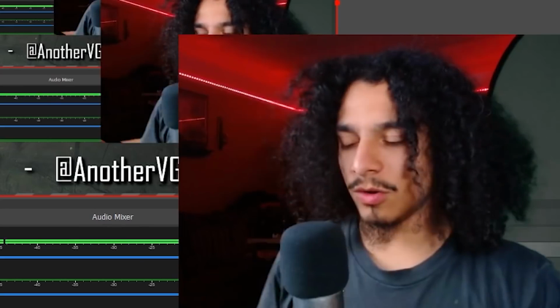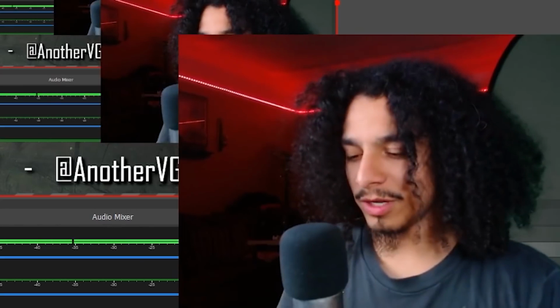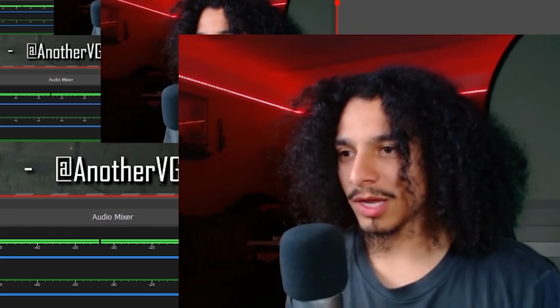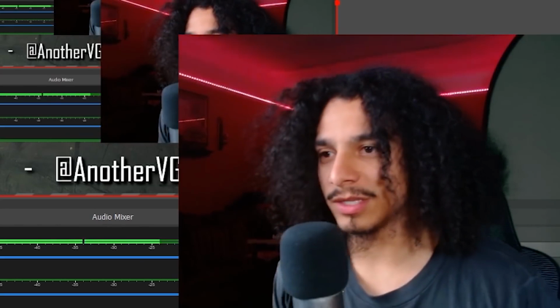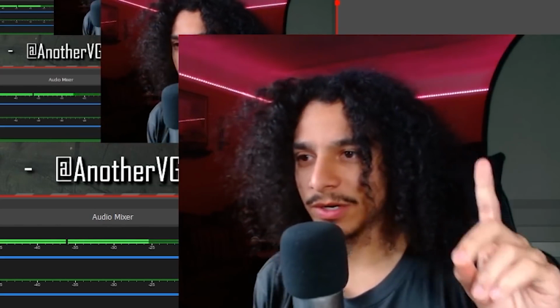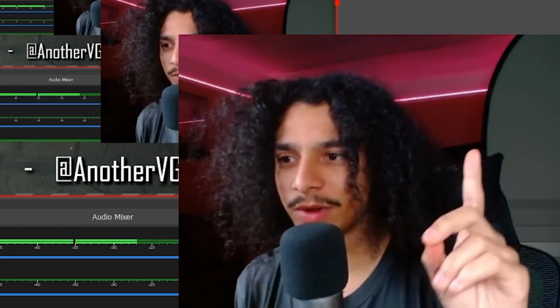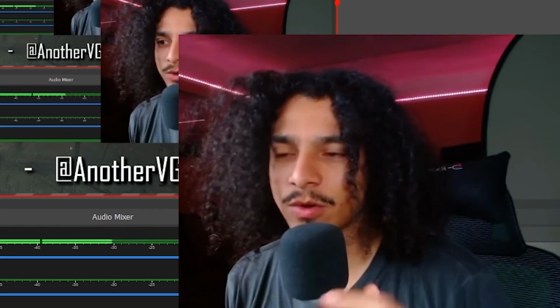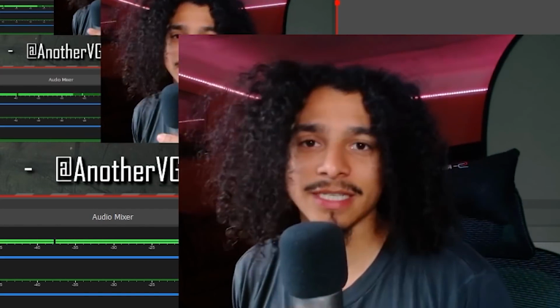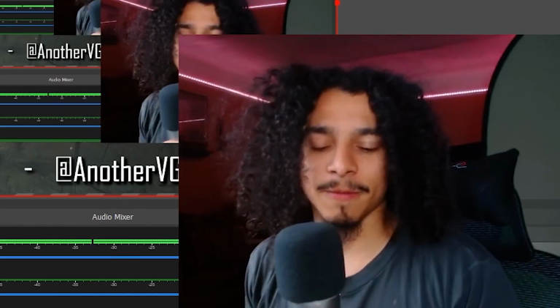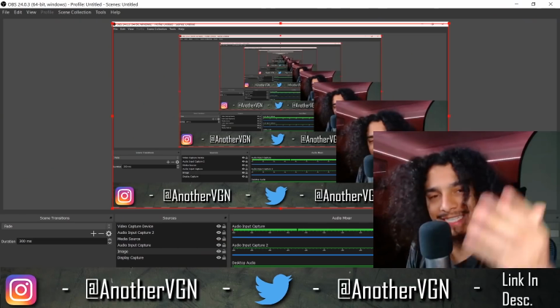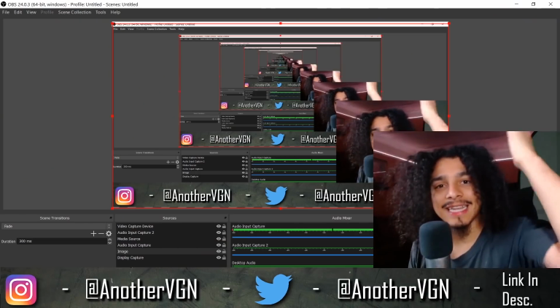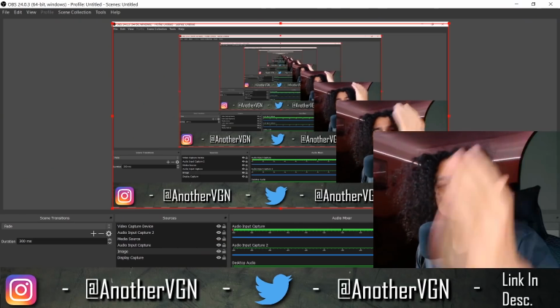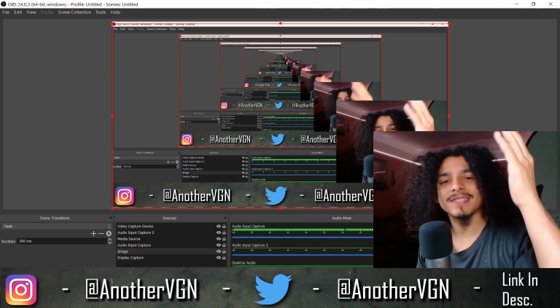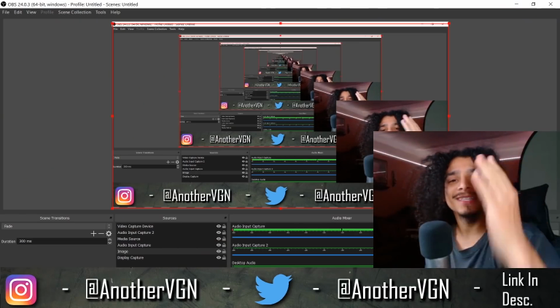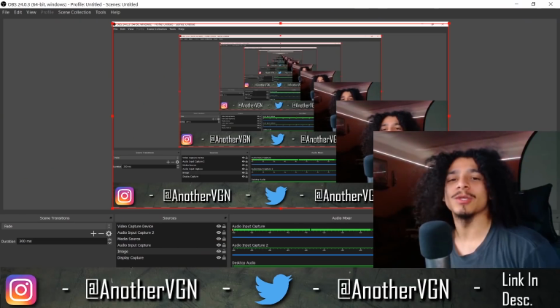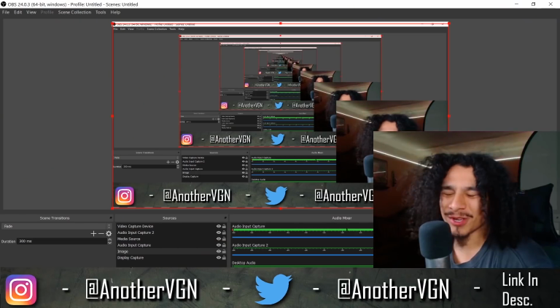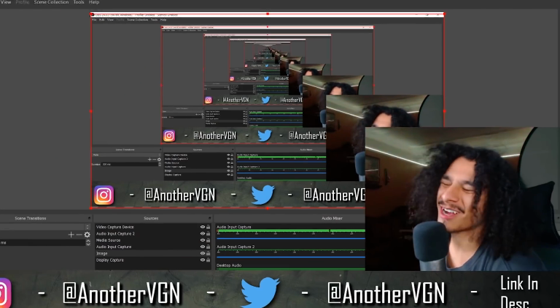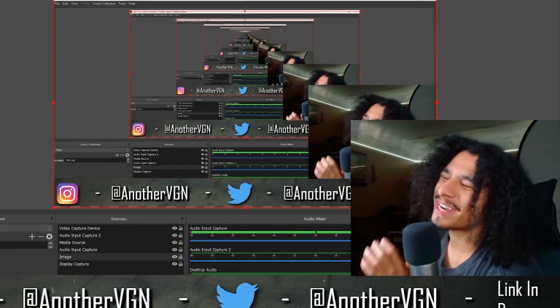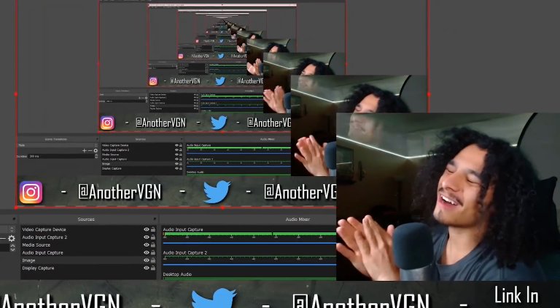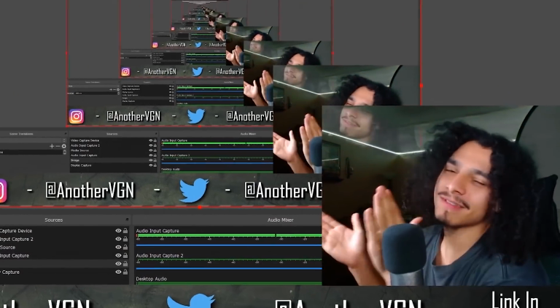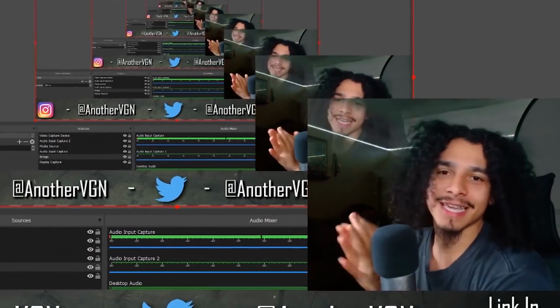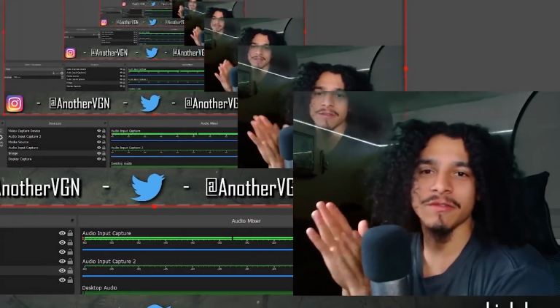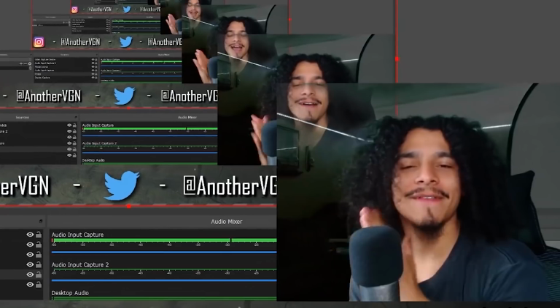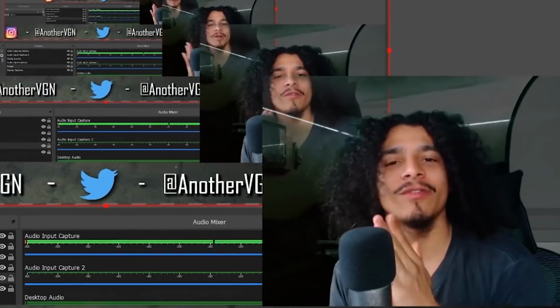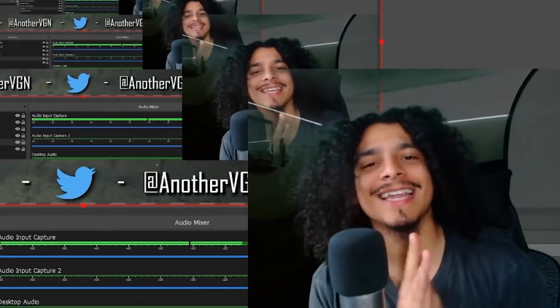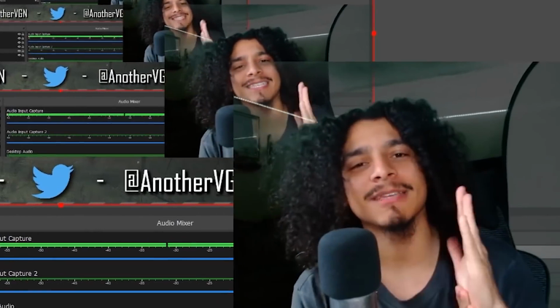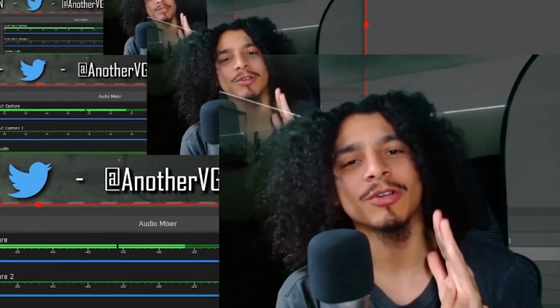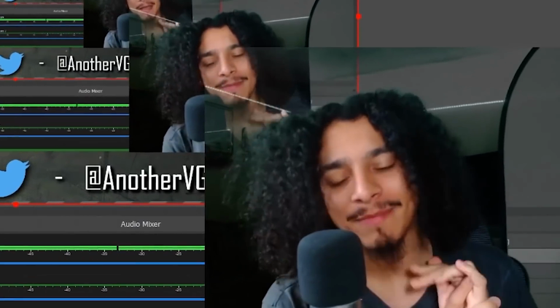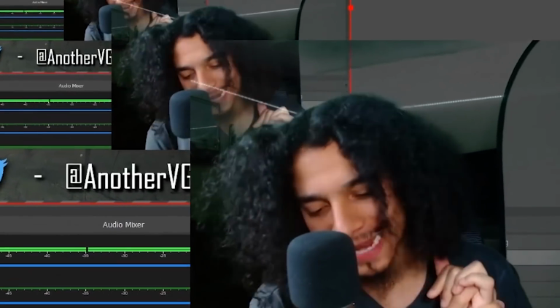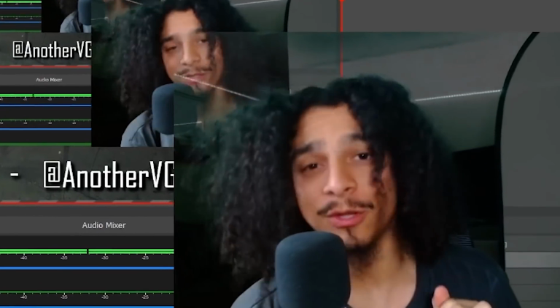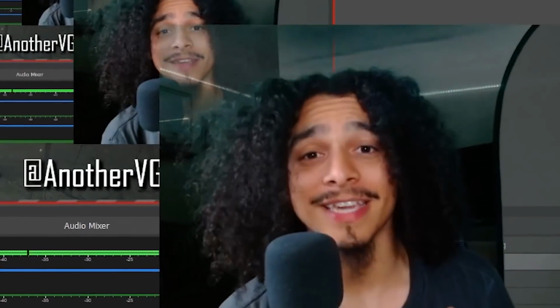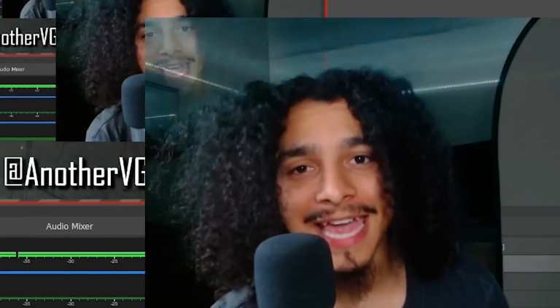Look at my green screen all the way in the corner. Let's get it. Southside tutorial coming in five seconds. If you haven't already, like, subscribe and hit that notification.